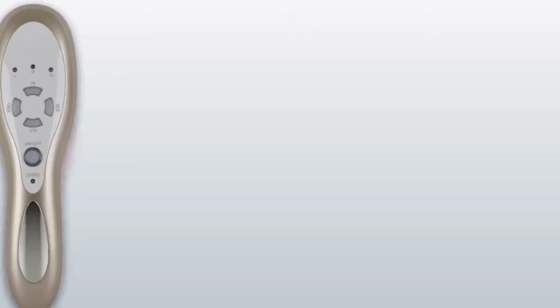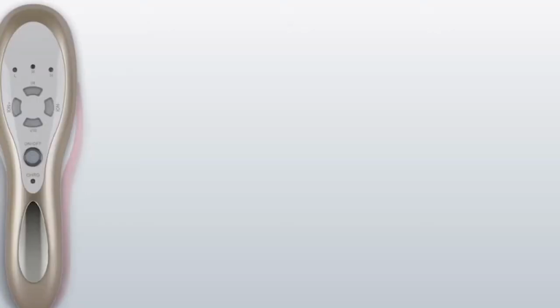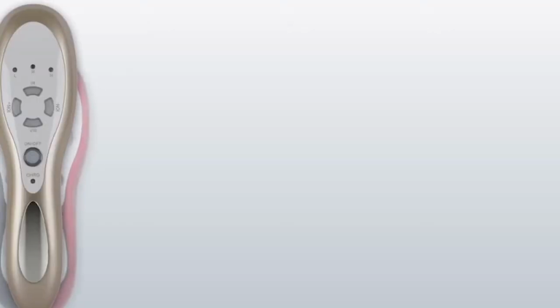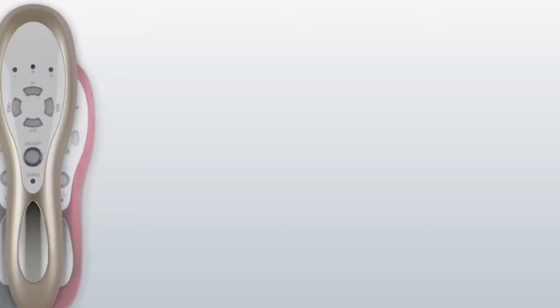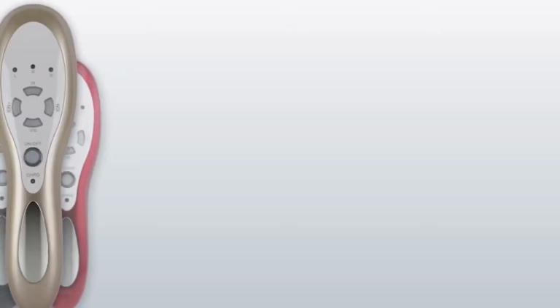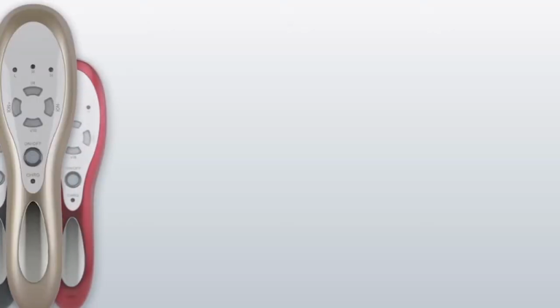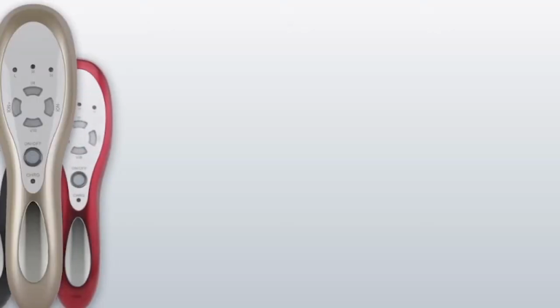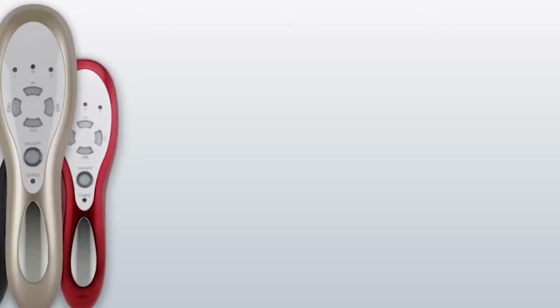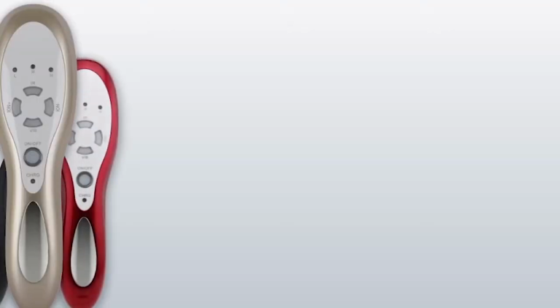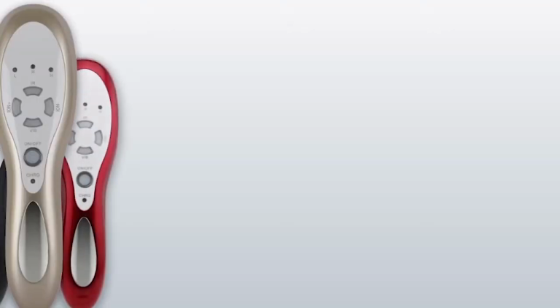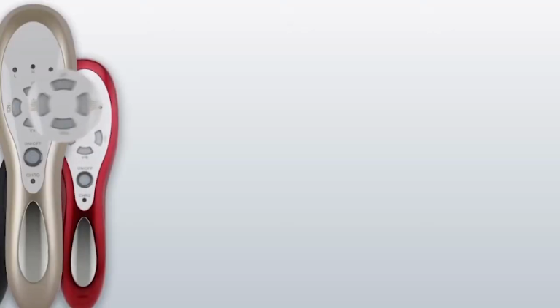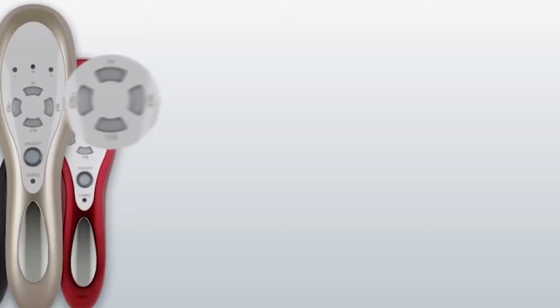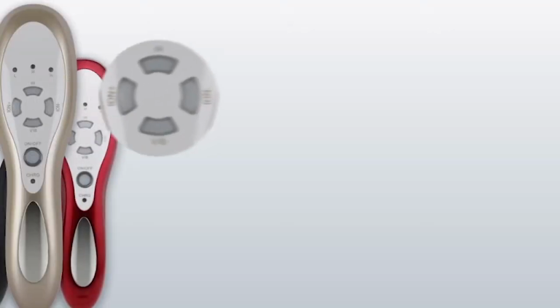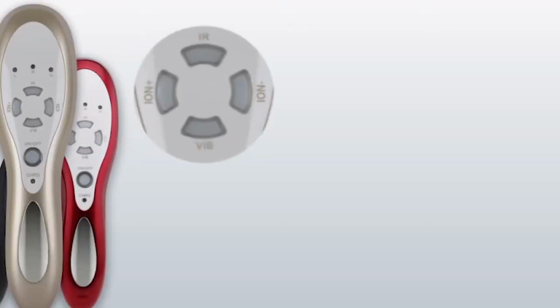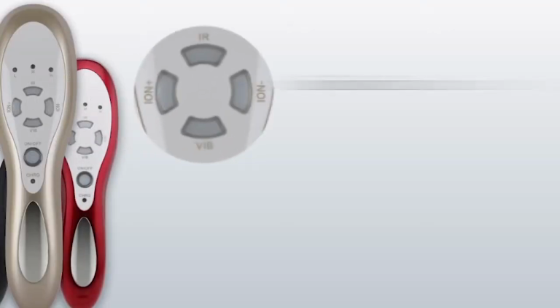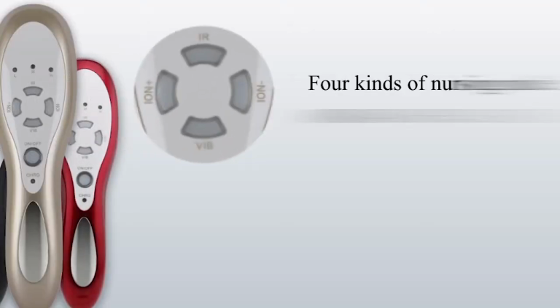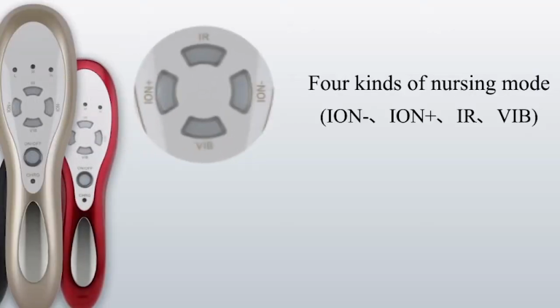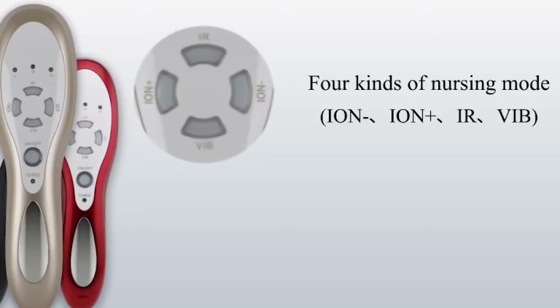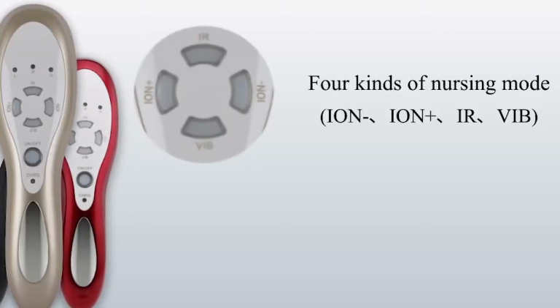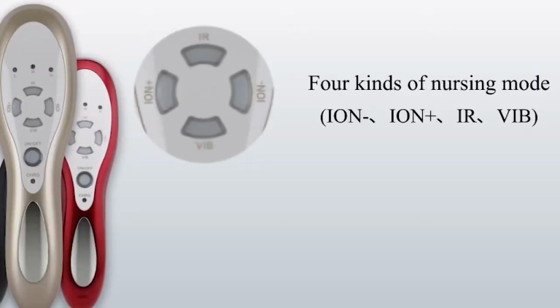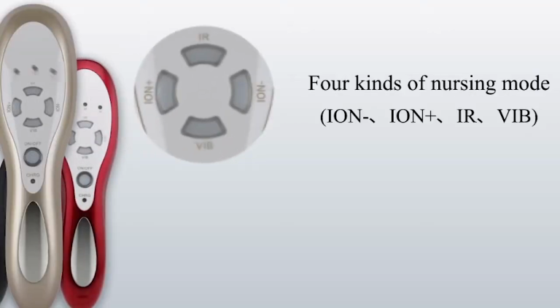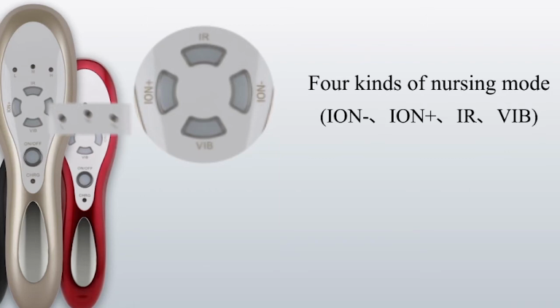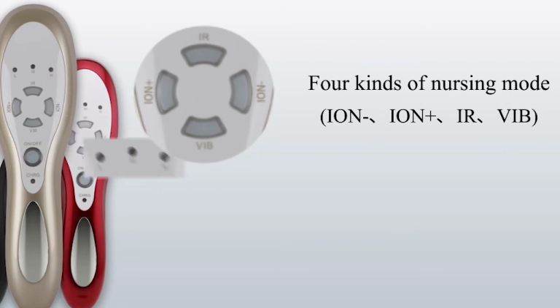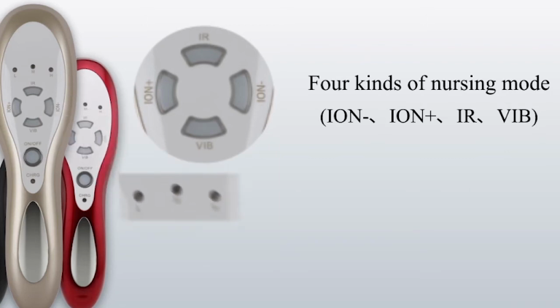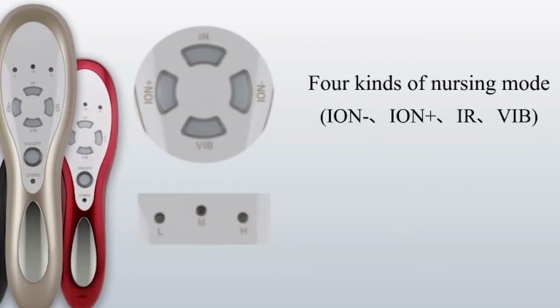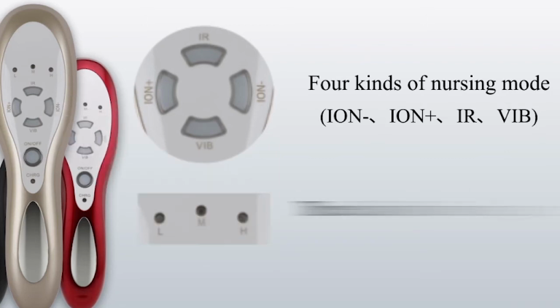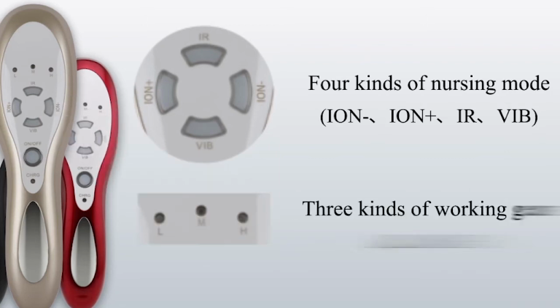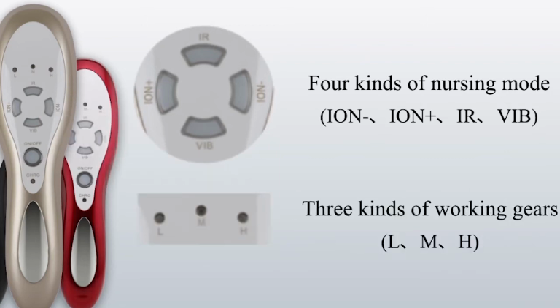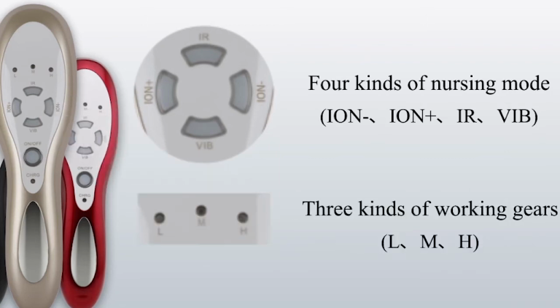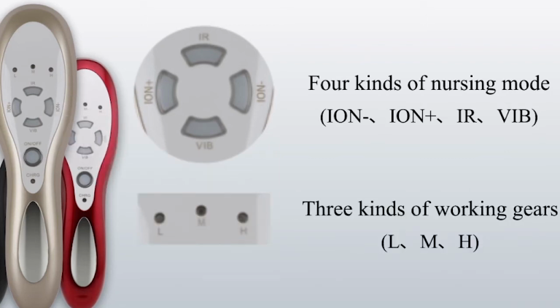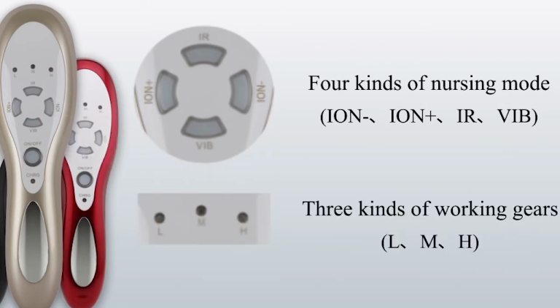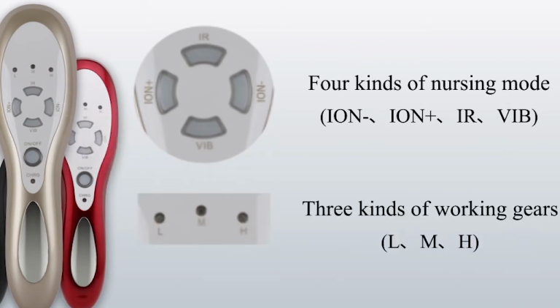Press the power button to select any of 4 kinds of nursing modes and 3 kinds of working gears.